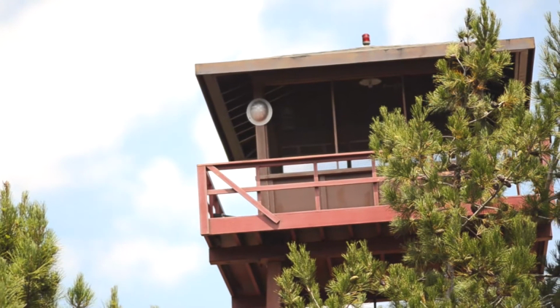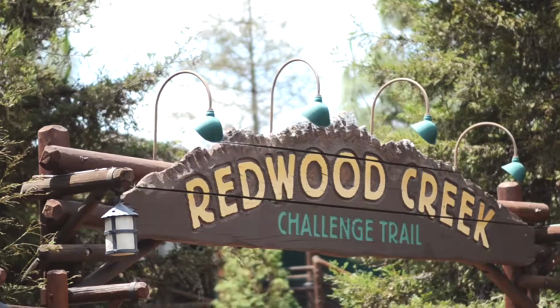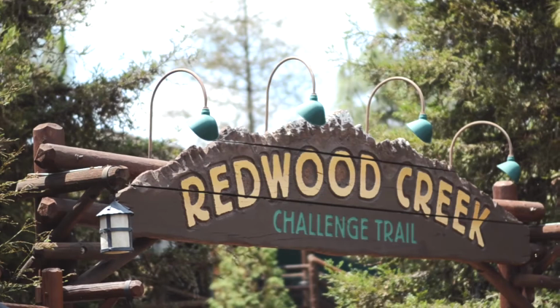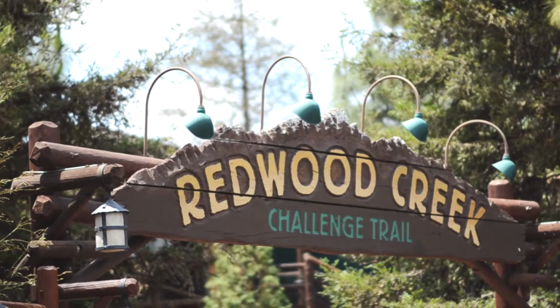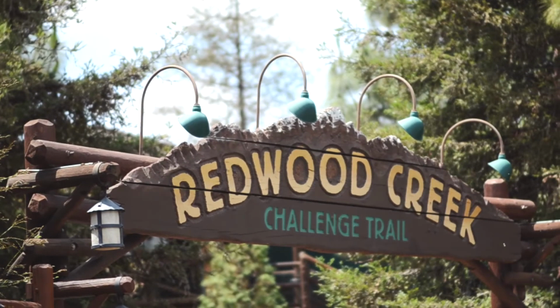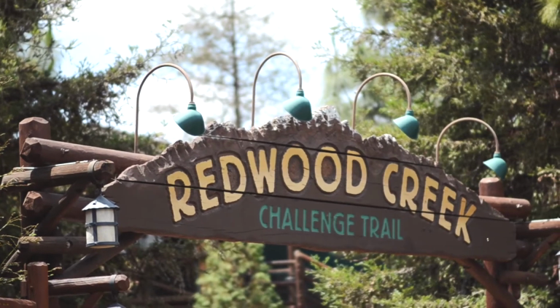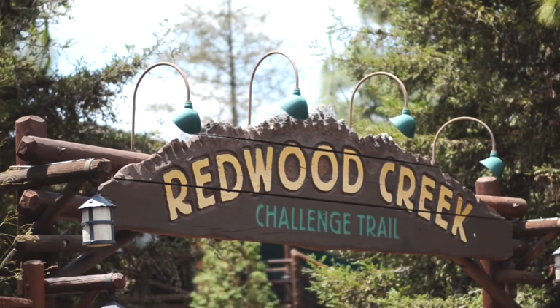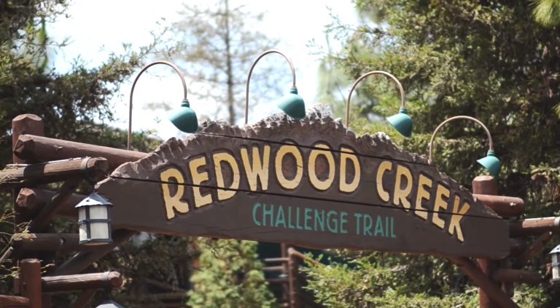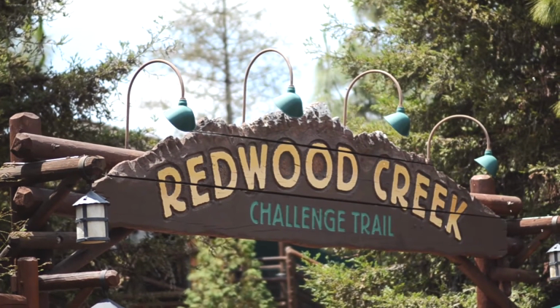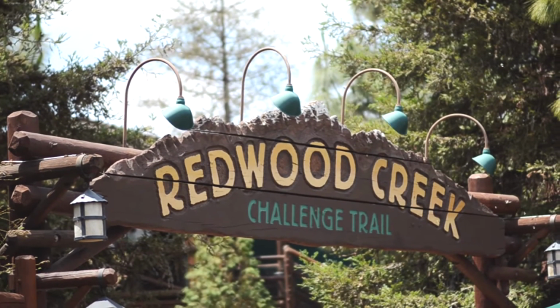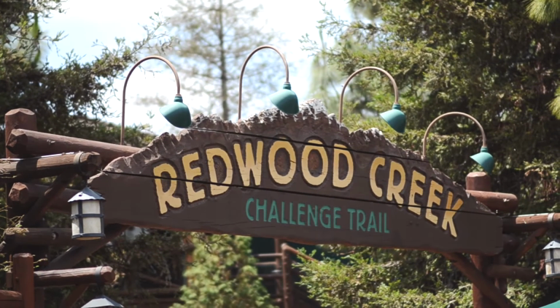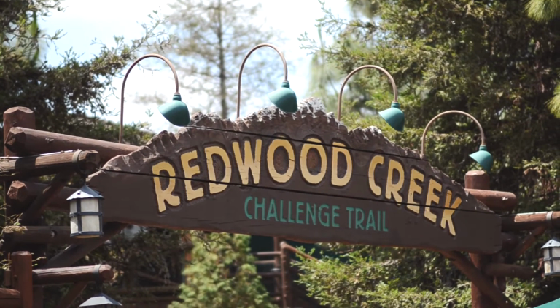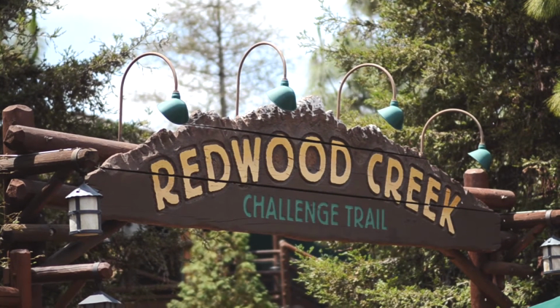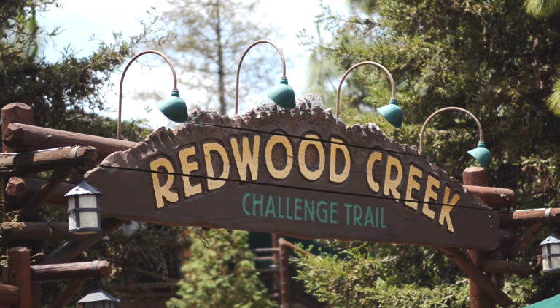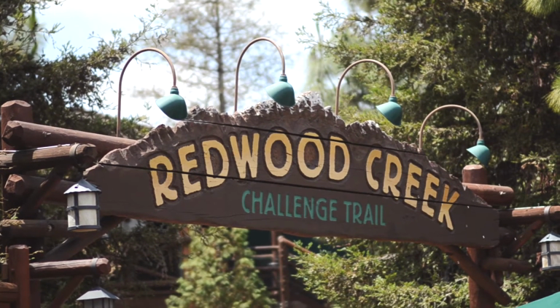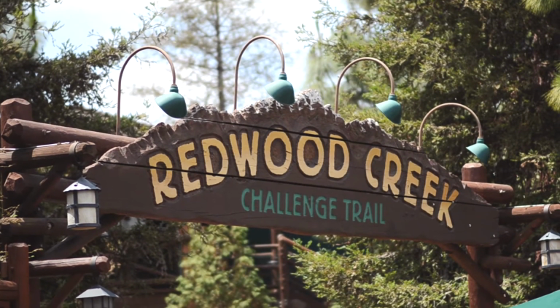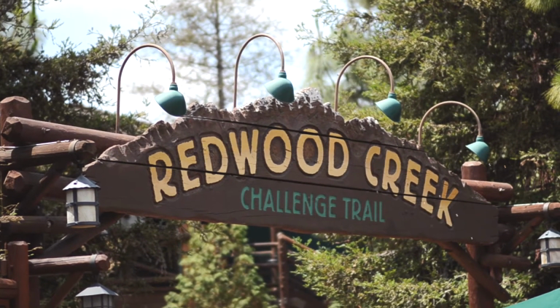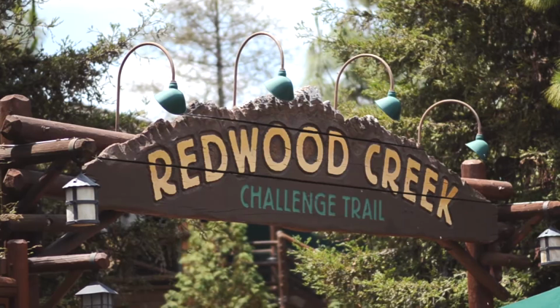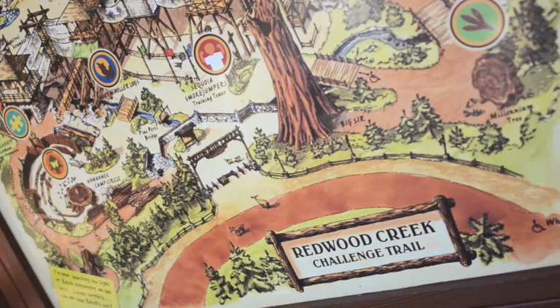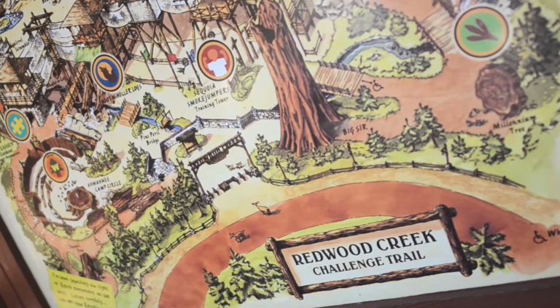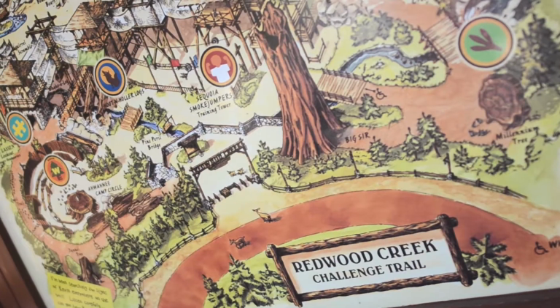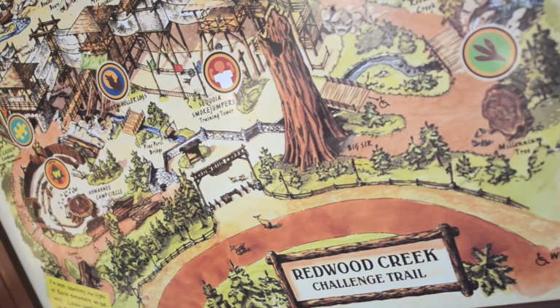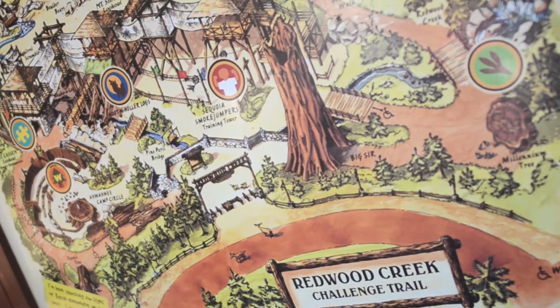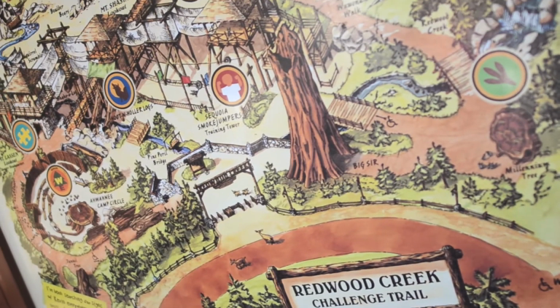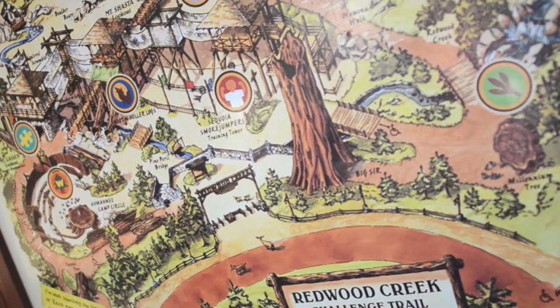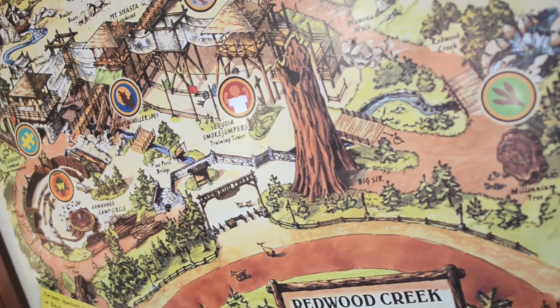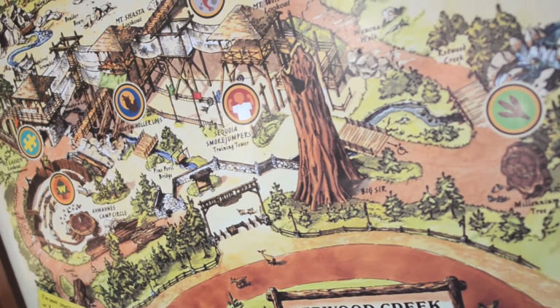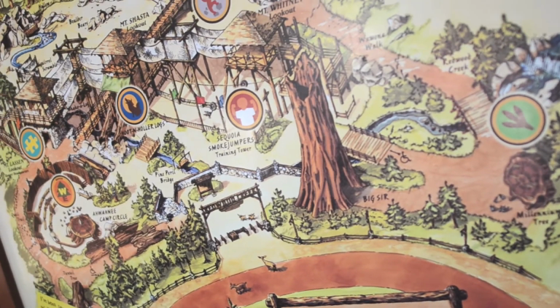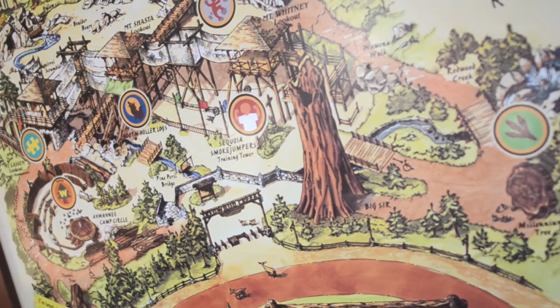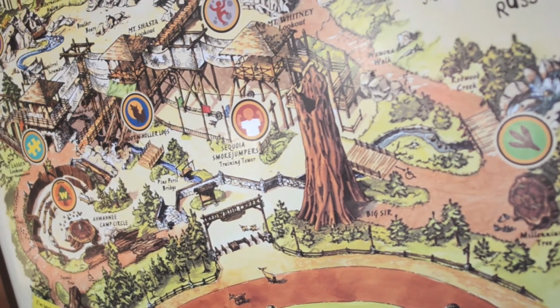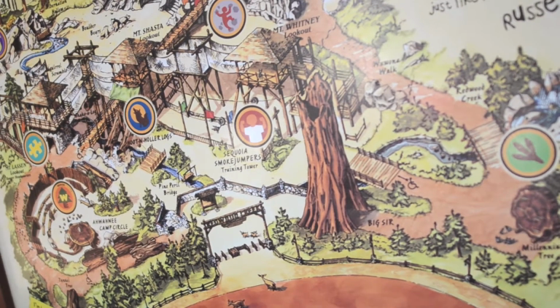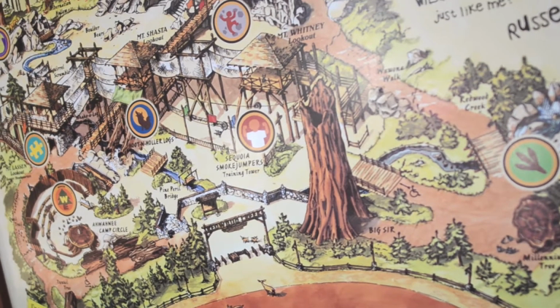If you have younger kids, they'll love the Redwood Creek Challenge Trail, where they'll become honorary wilderness explorers.